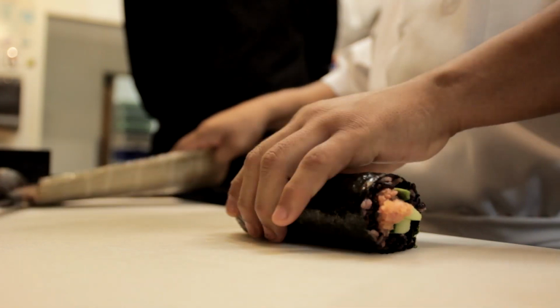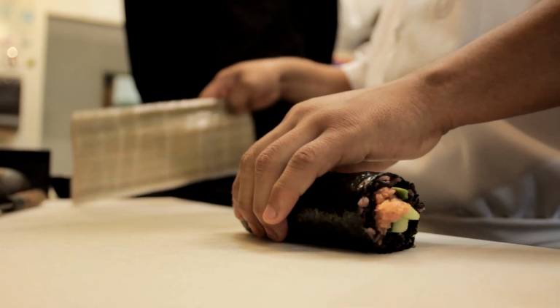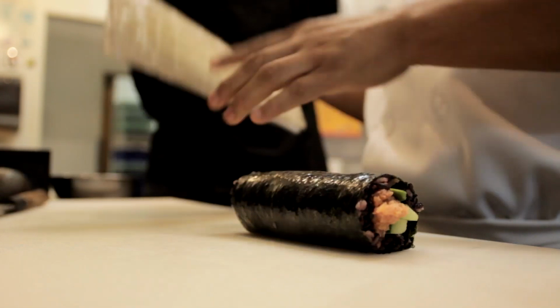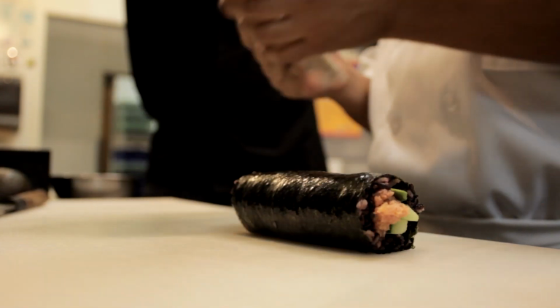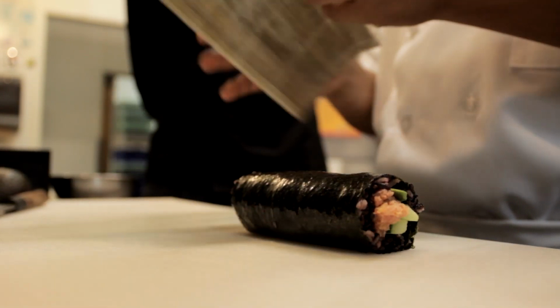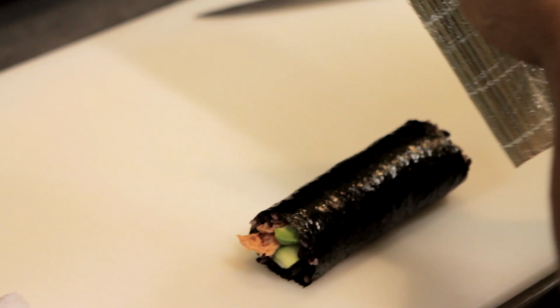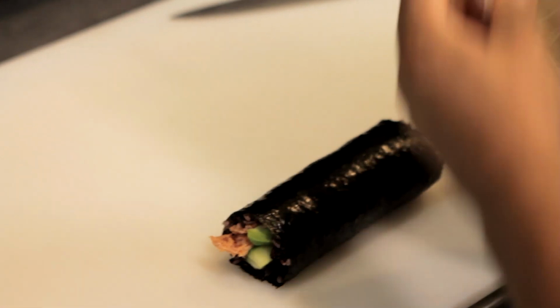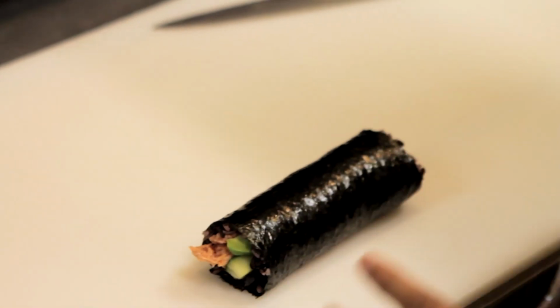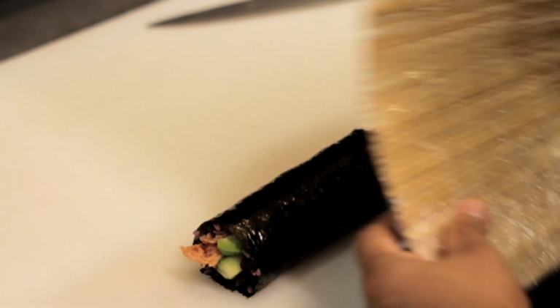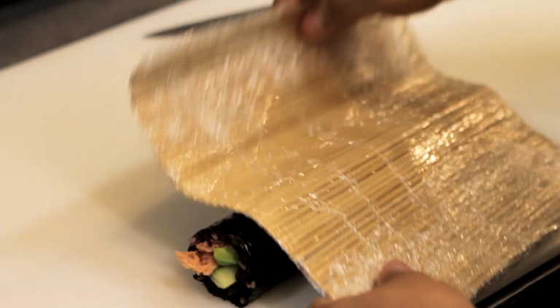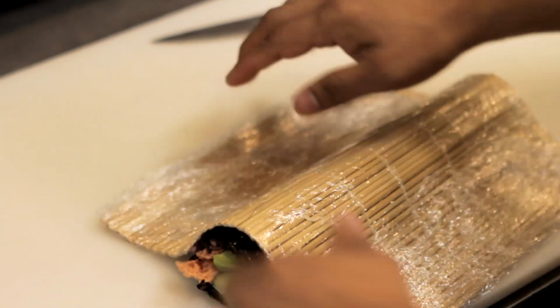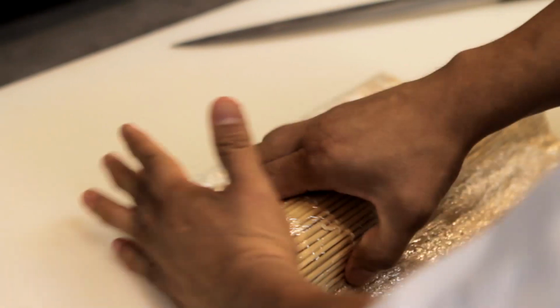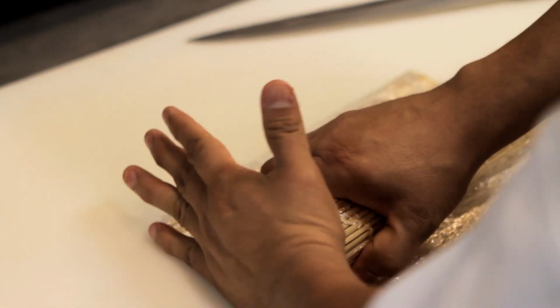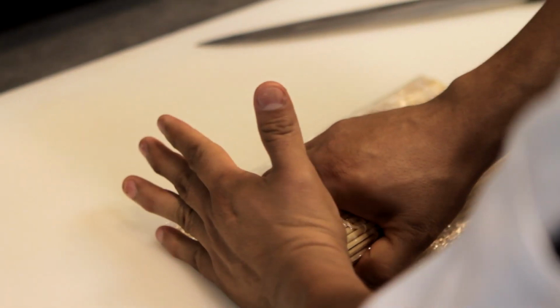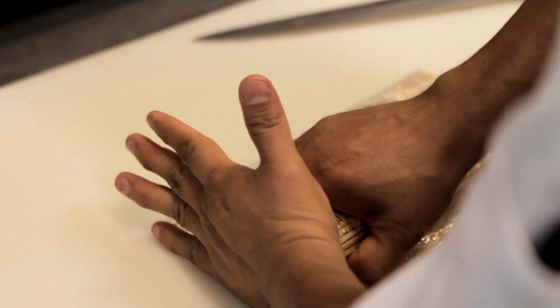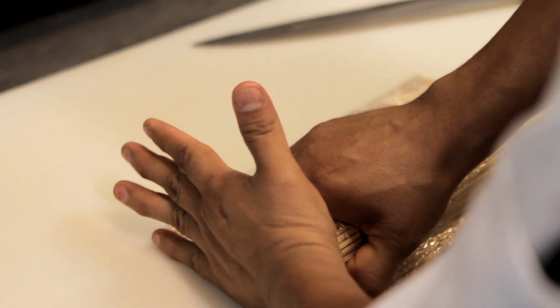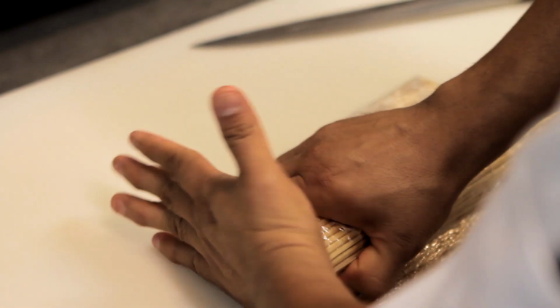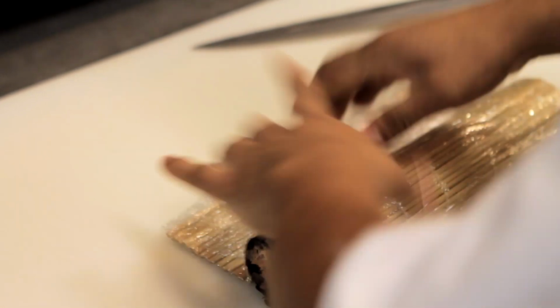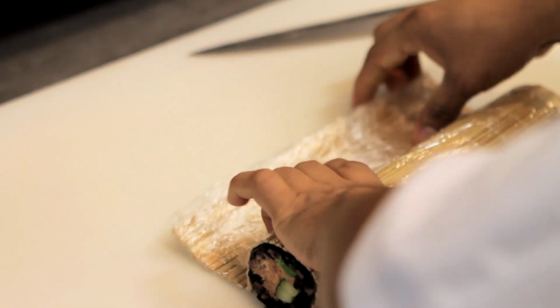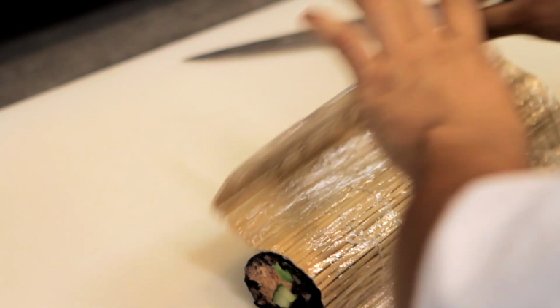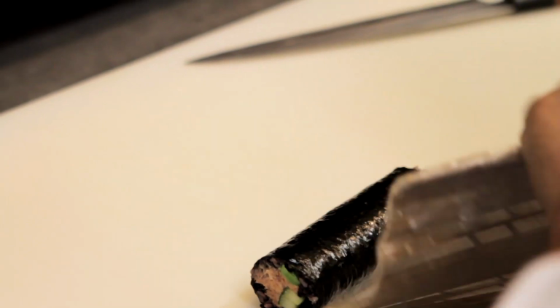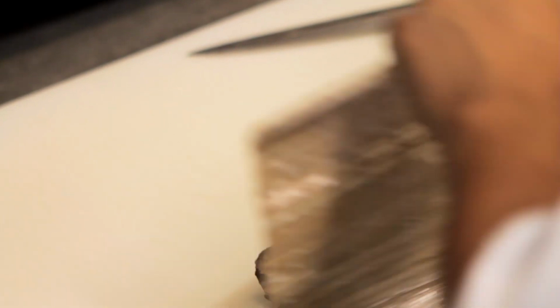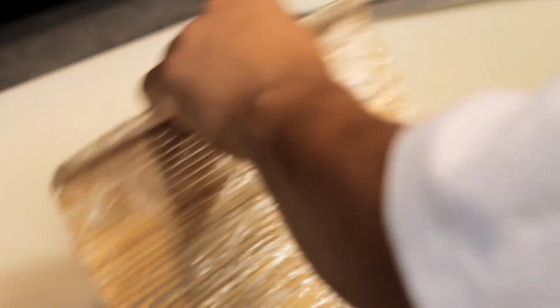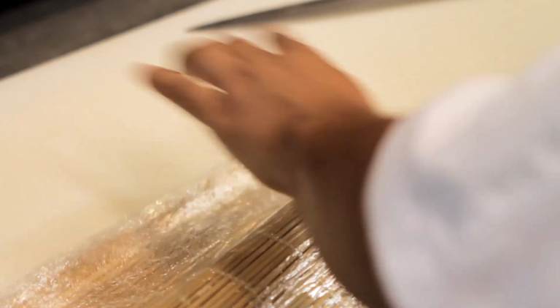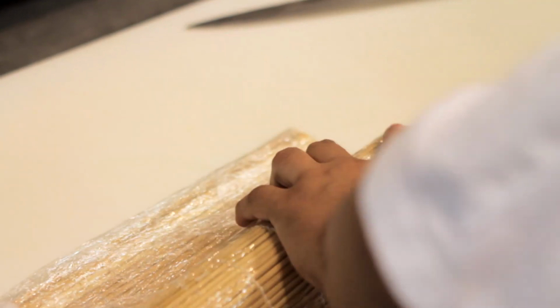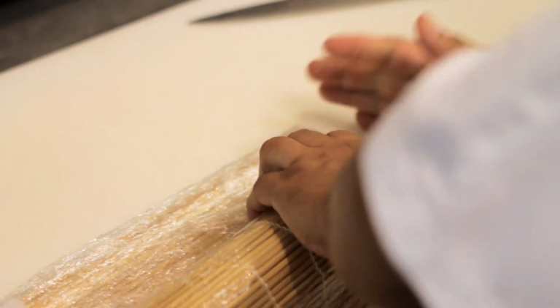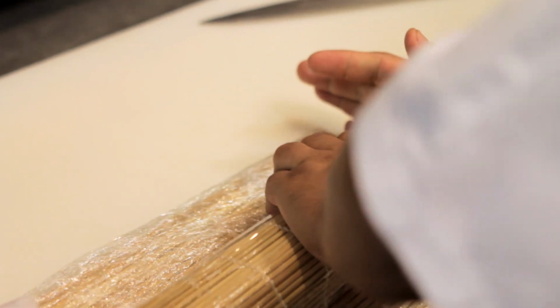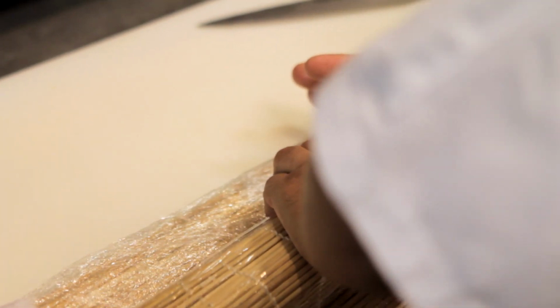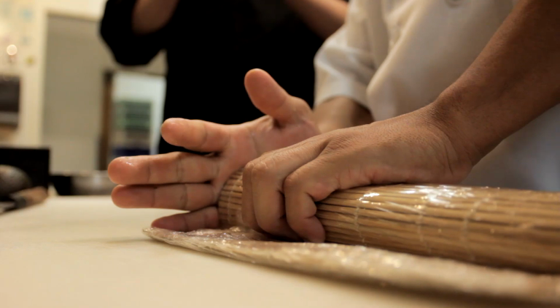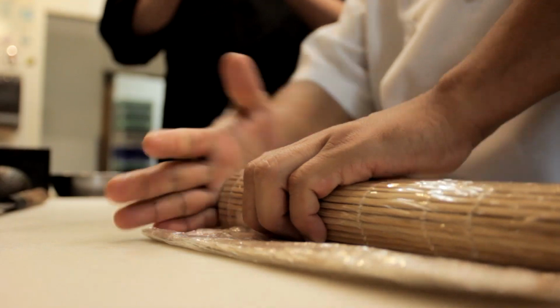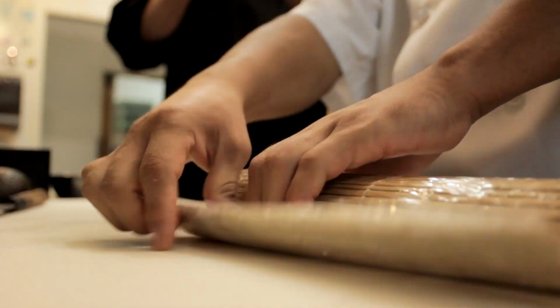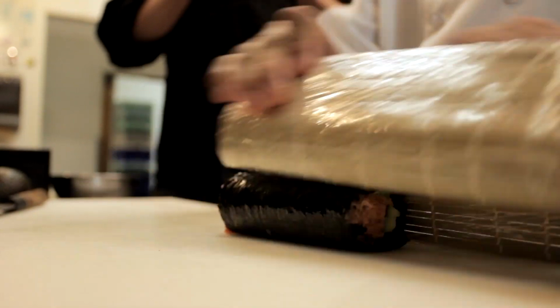He takes his bamboo mat just to make sure the roll is tight enough so that when he slices it, the rolls stay nice and firm and can be plated and presented.